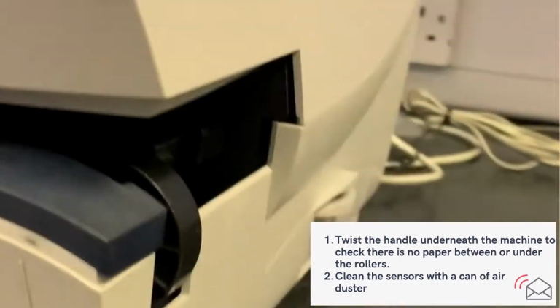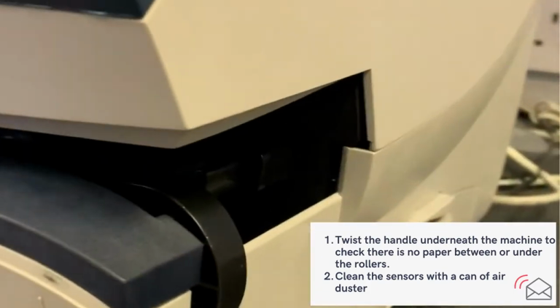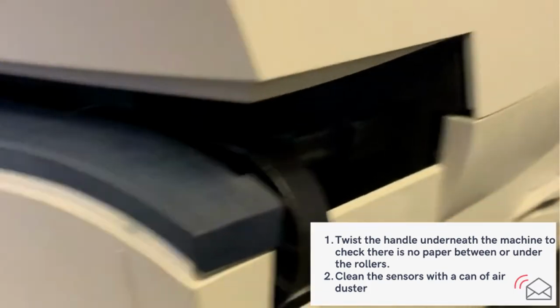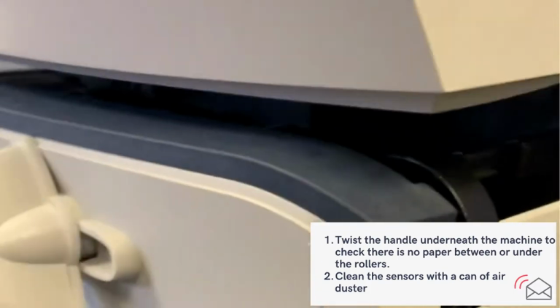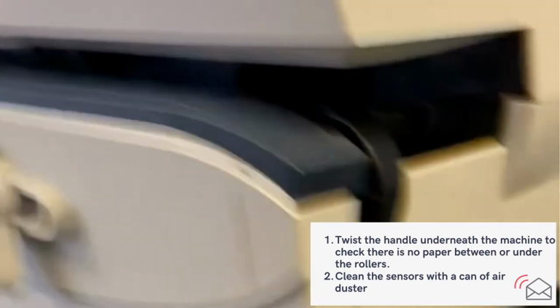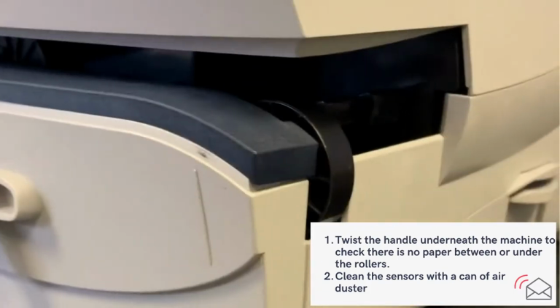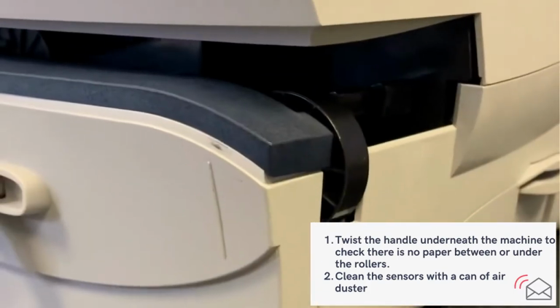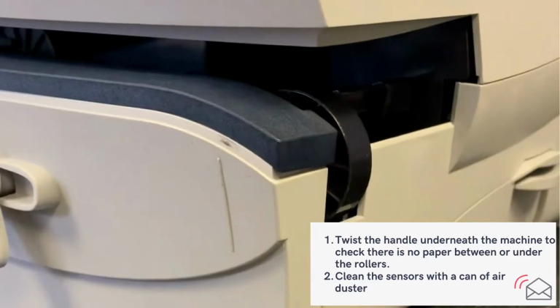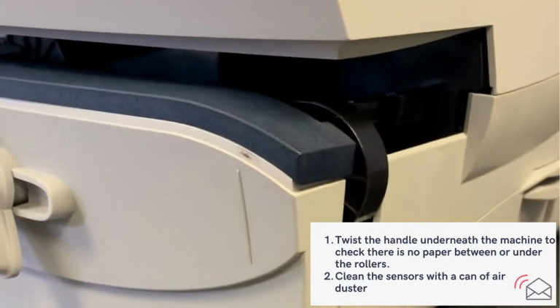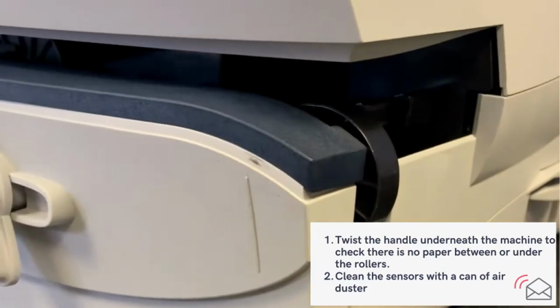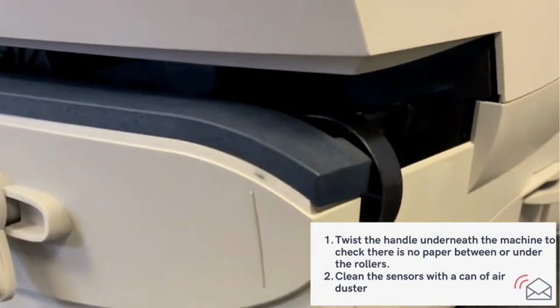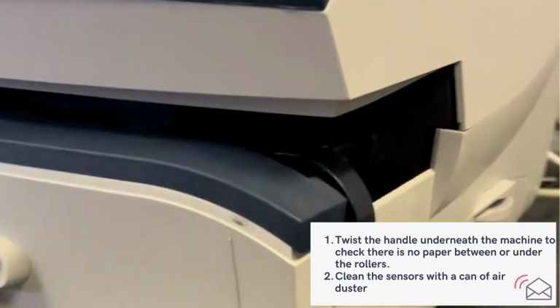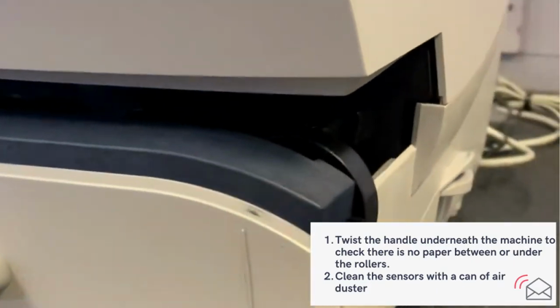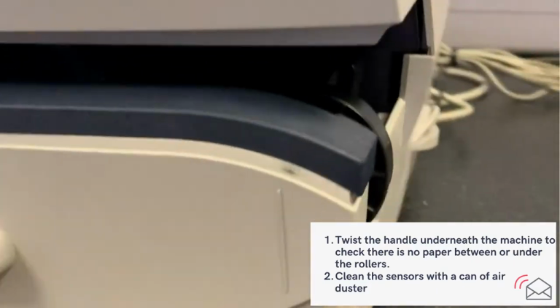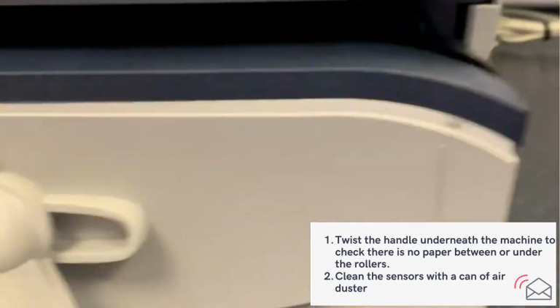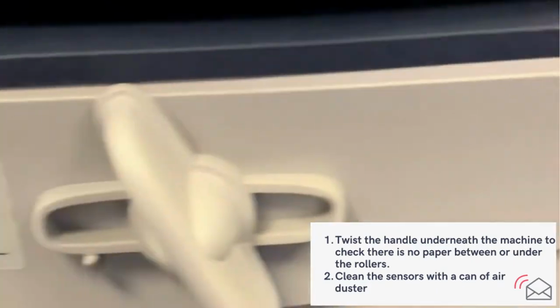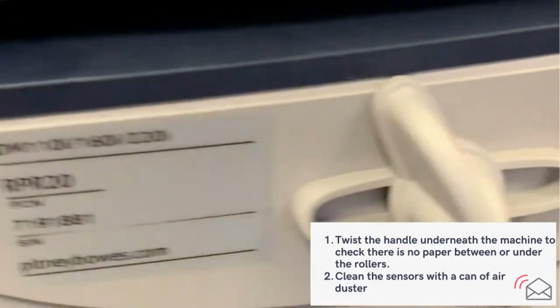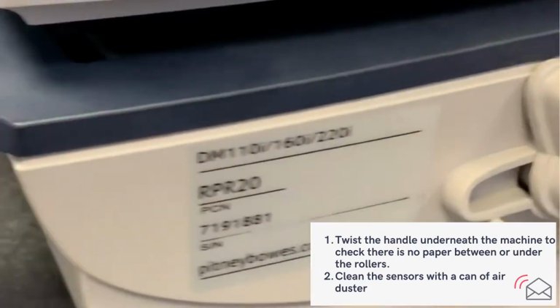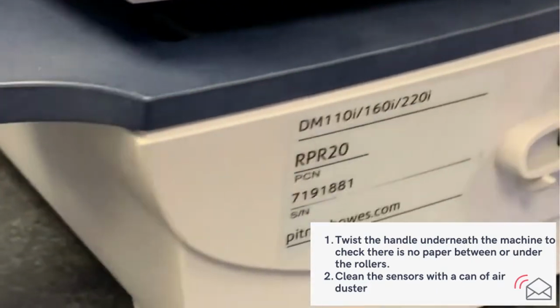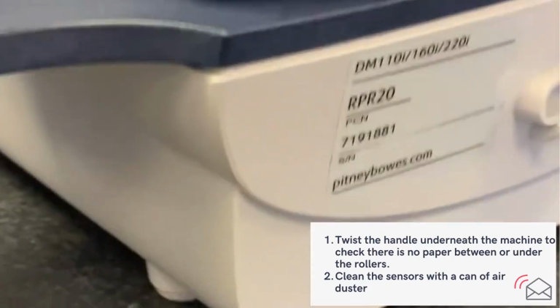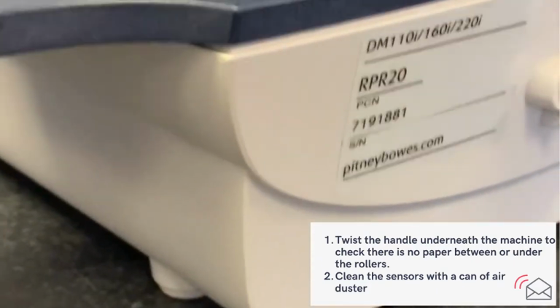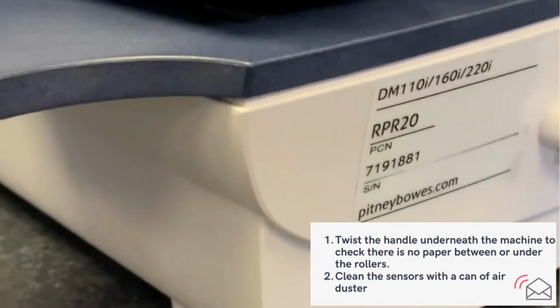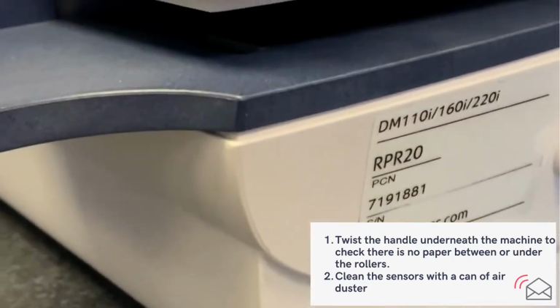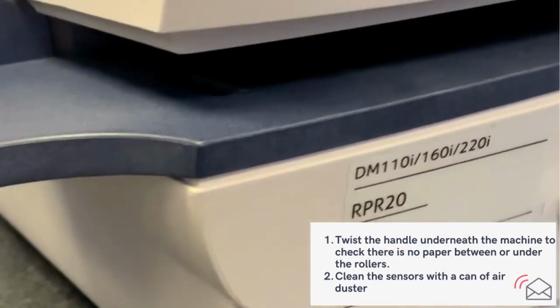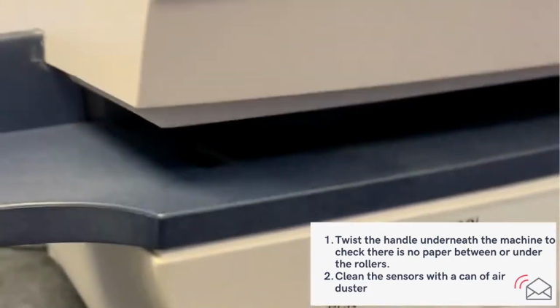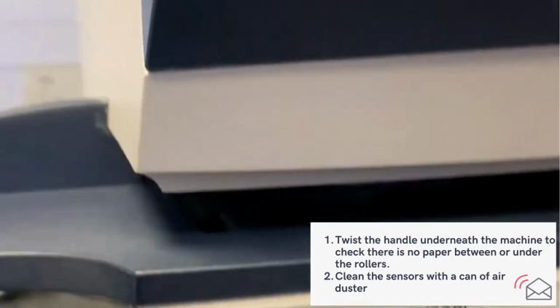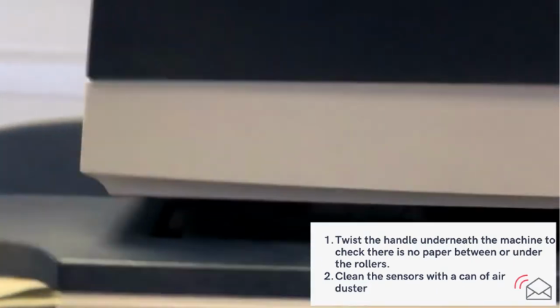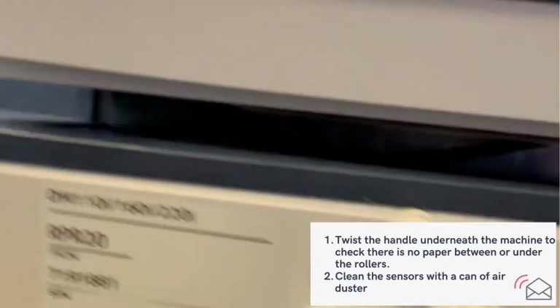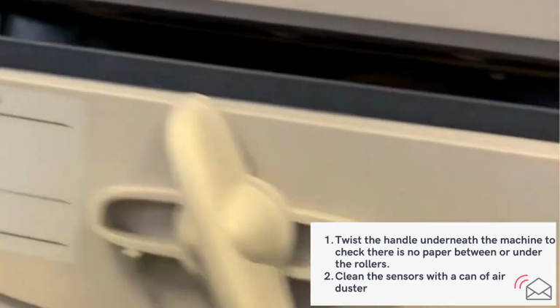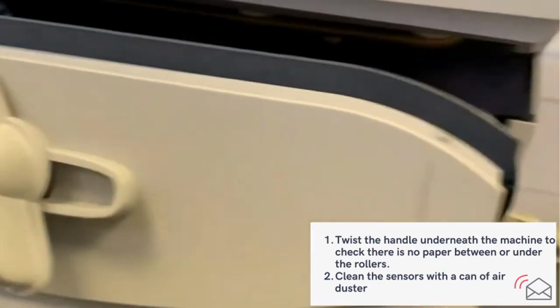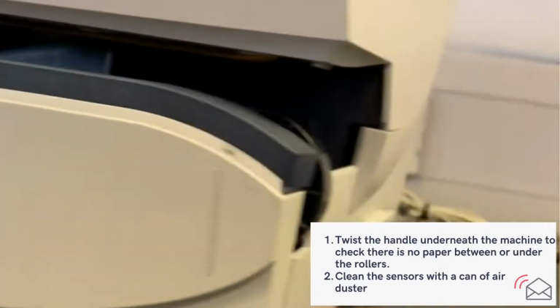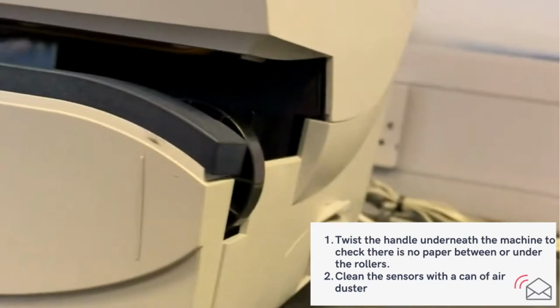You should now be able to see any paper sitting in there. Ensure you have a good close look — maybe use a torch — just to make sure there are no bits of torn paper left inside.